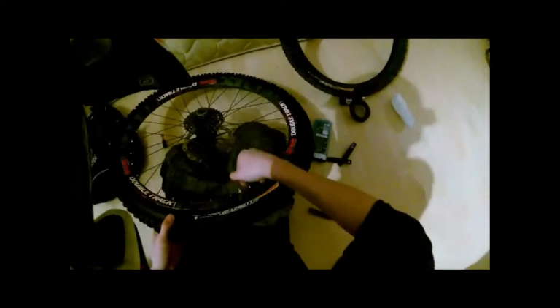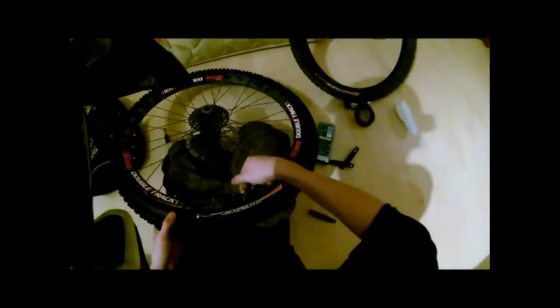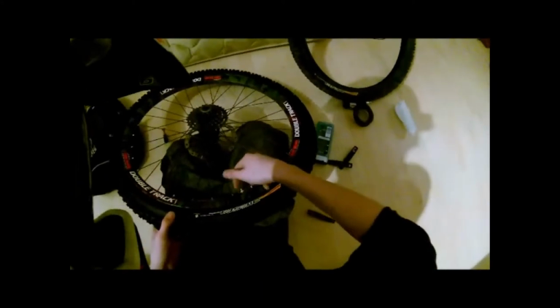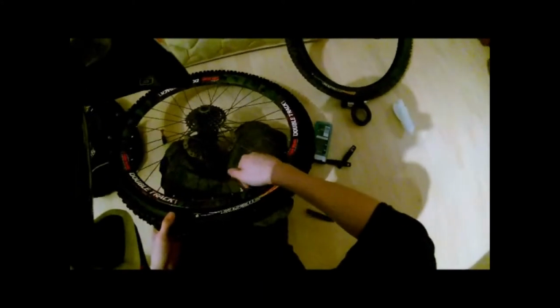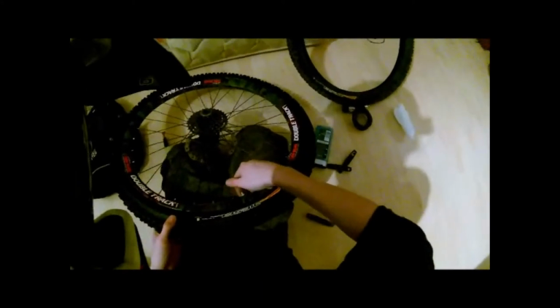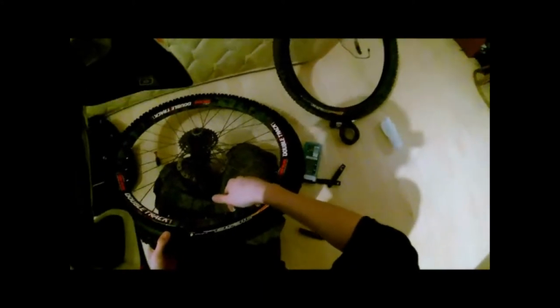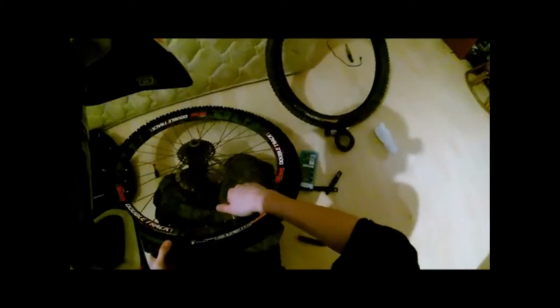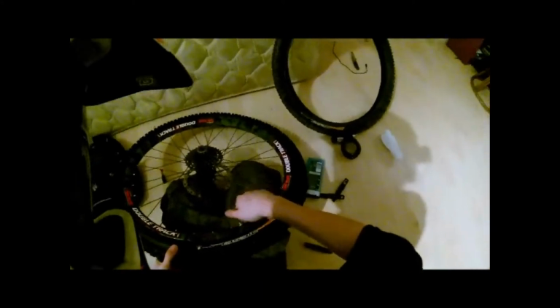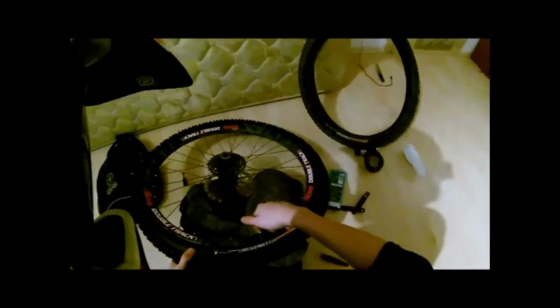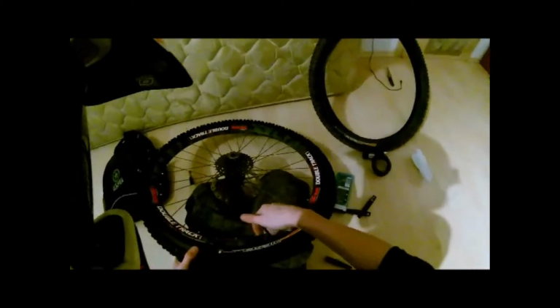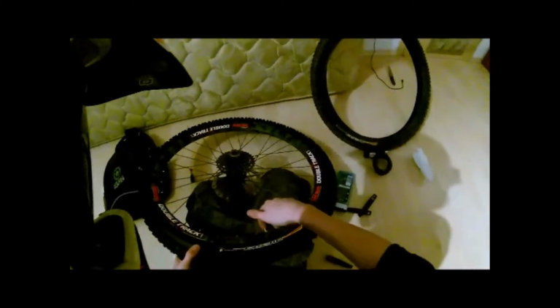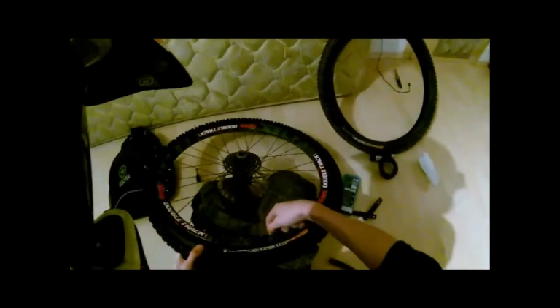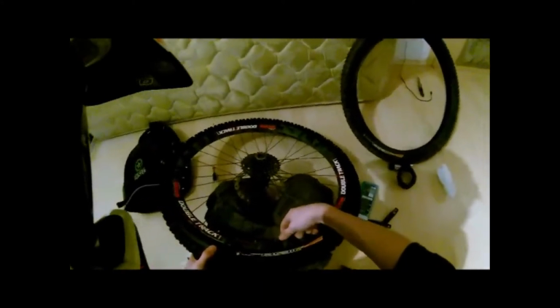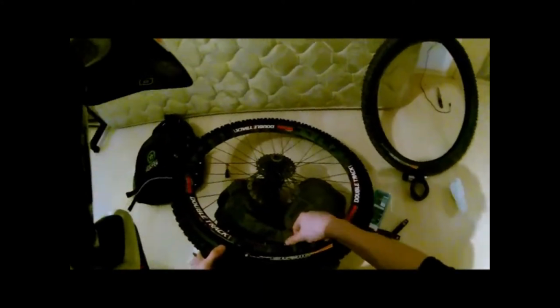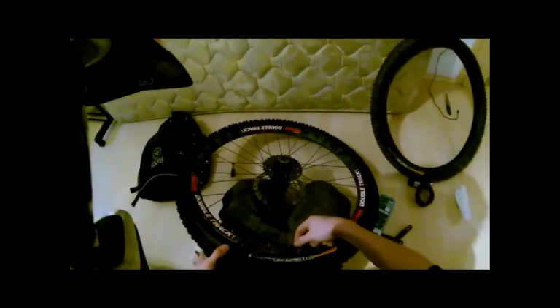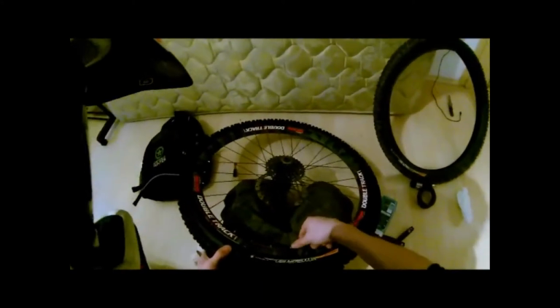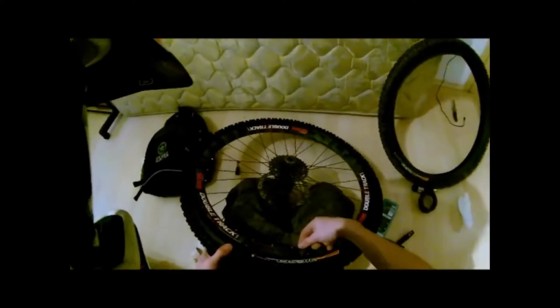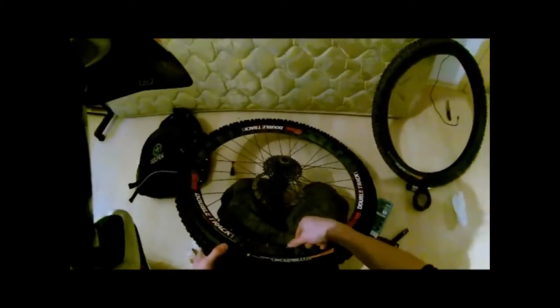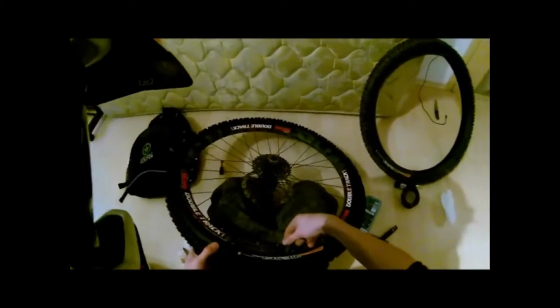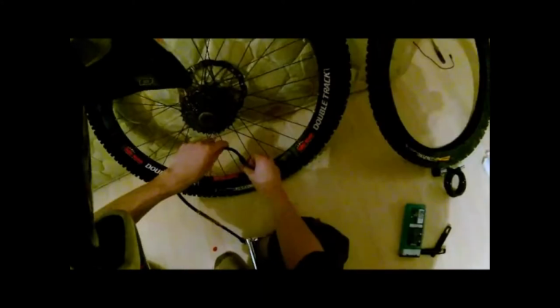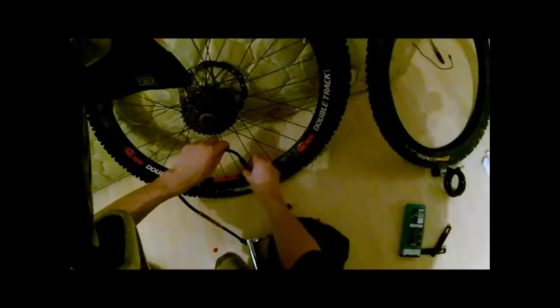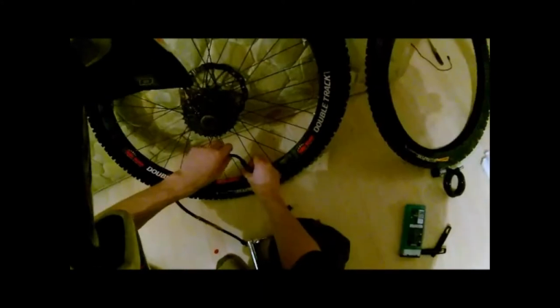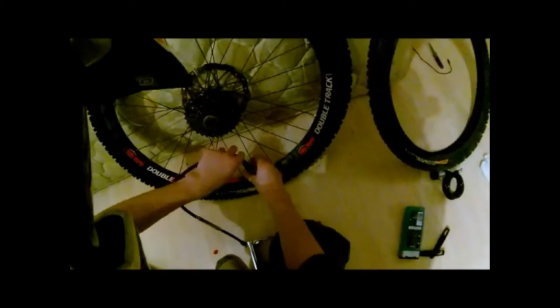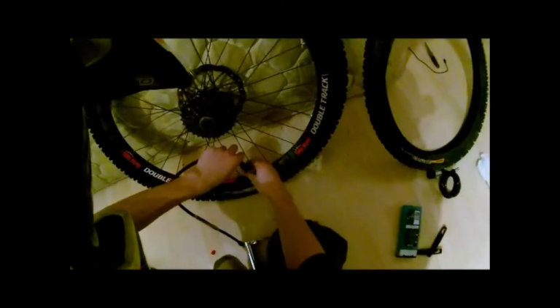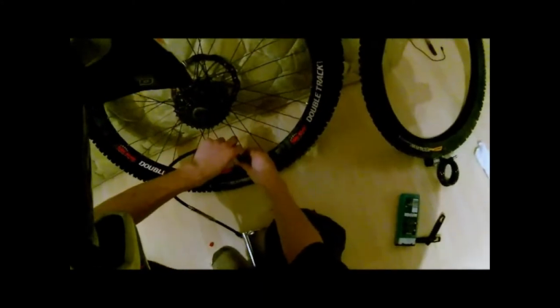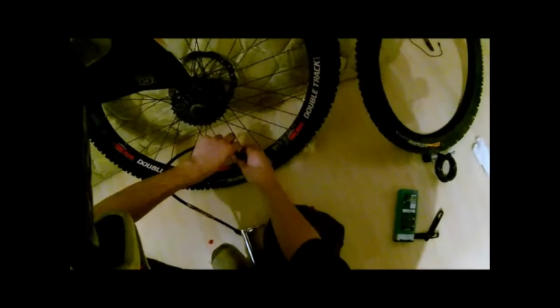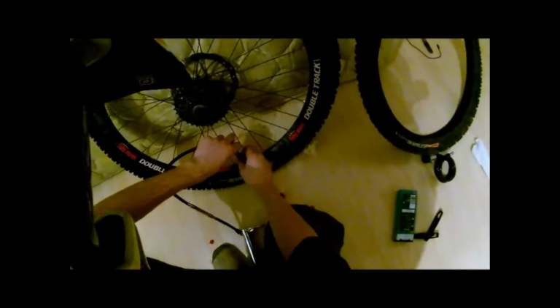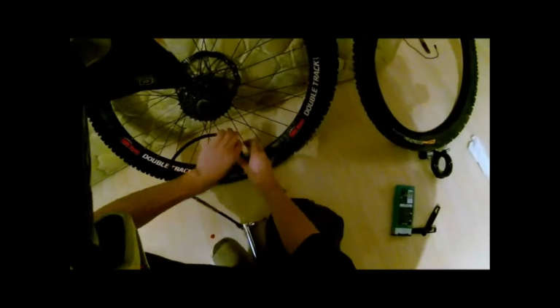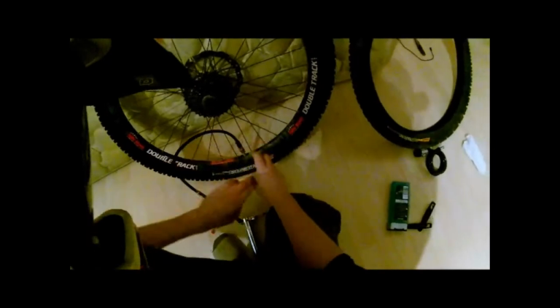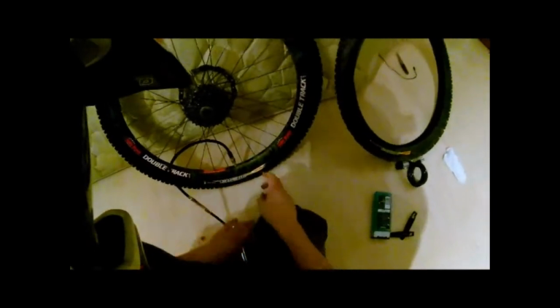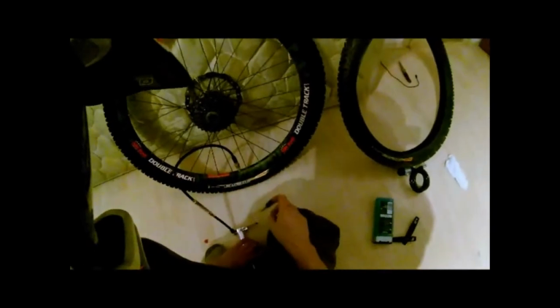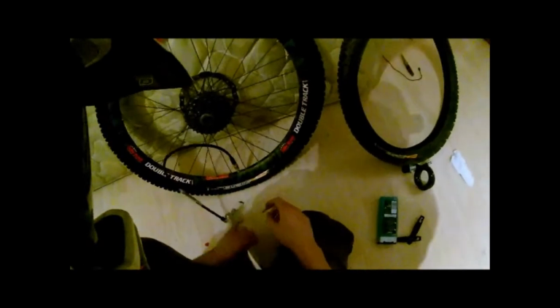Now you have one mounted tire. Now you can start pumping it up.